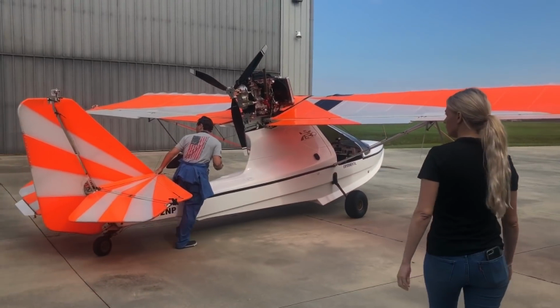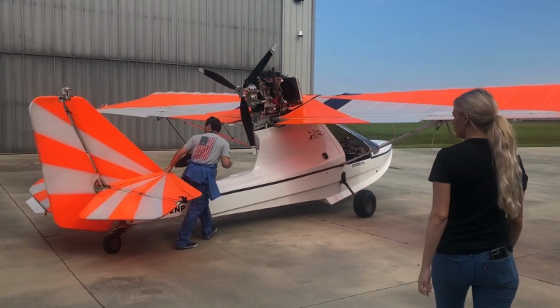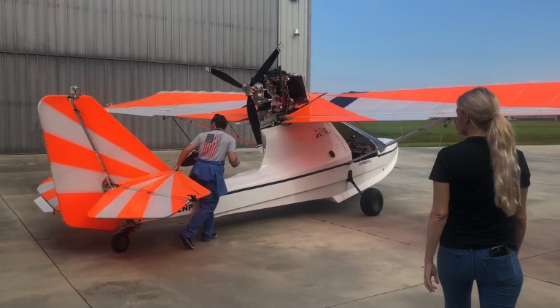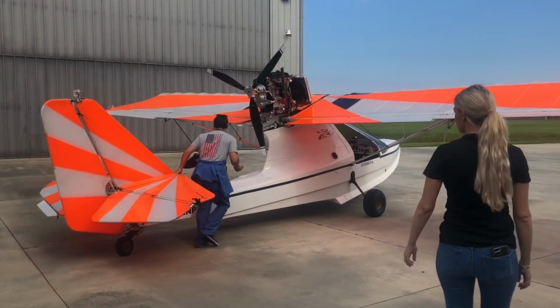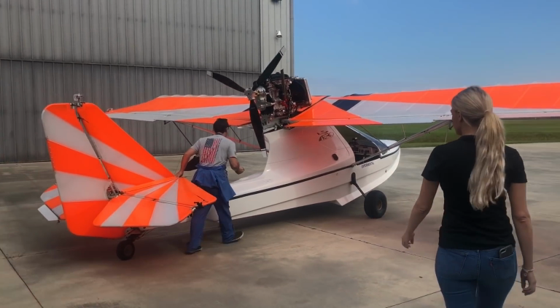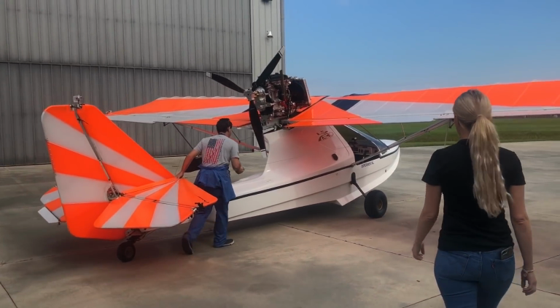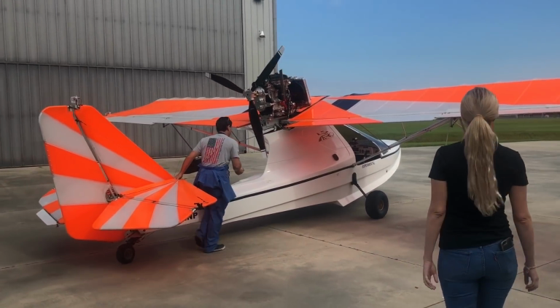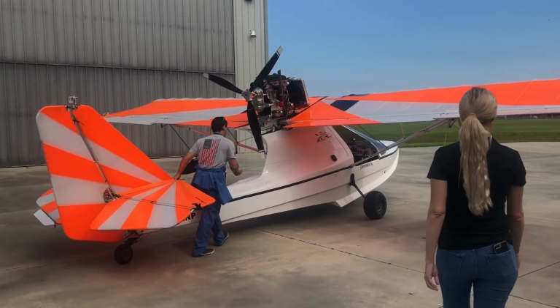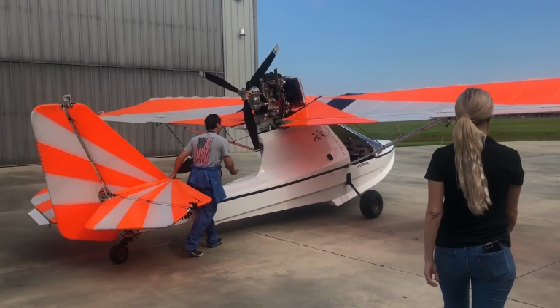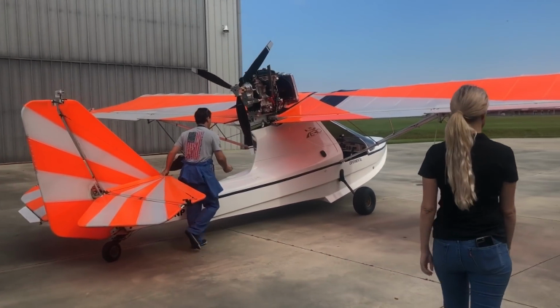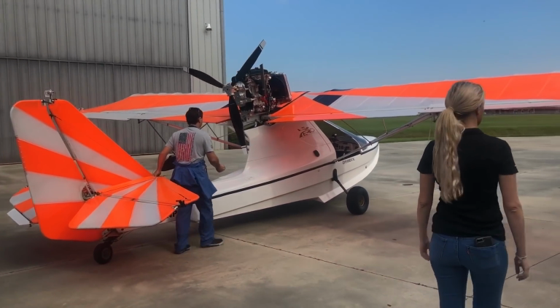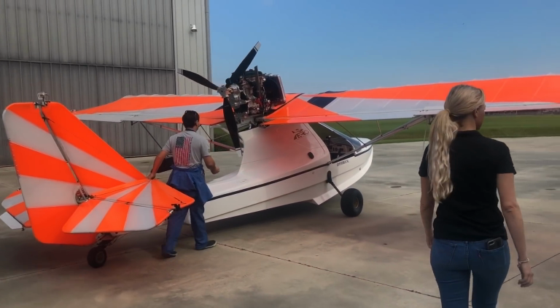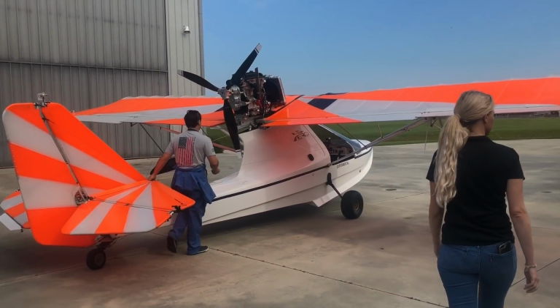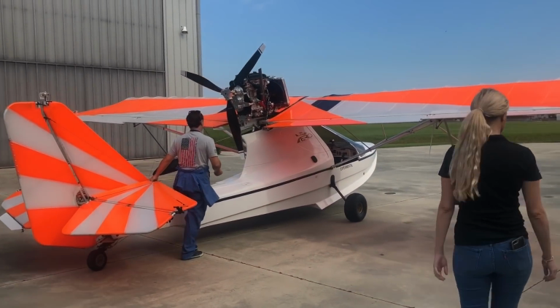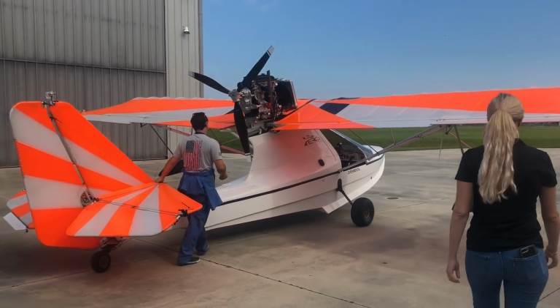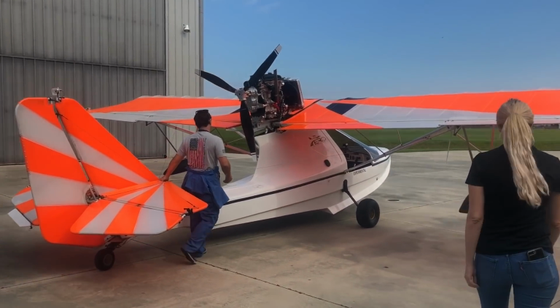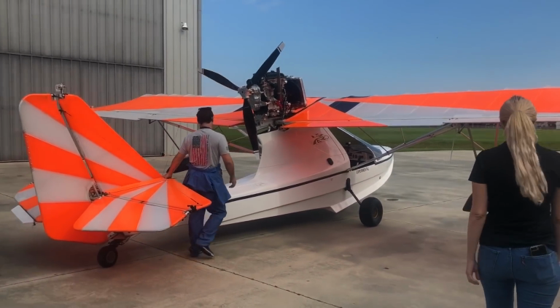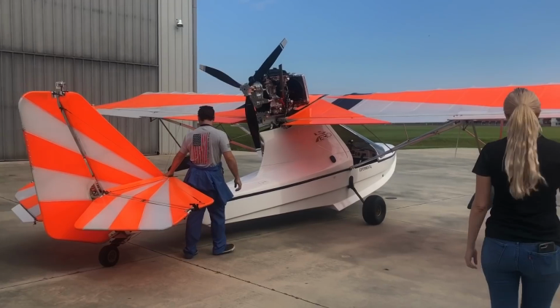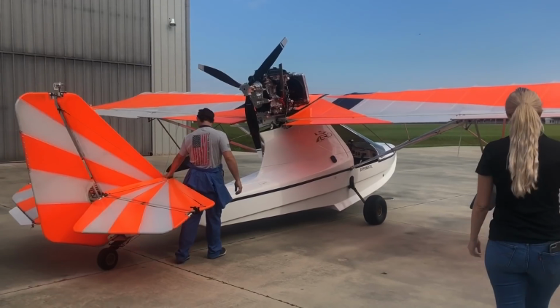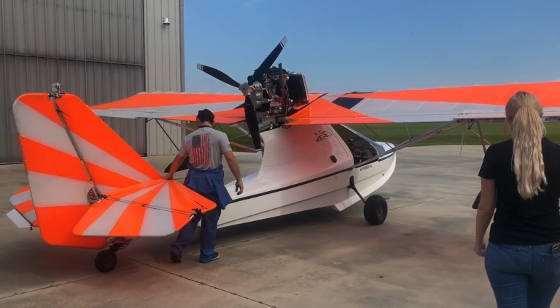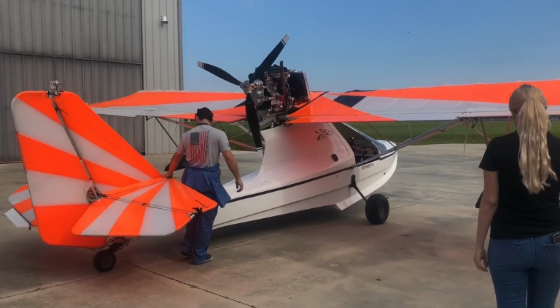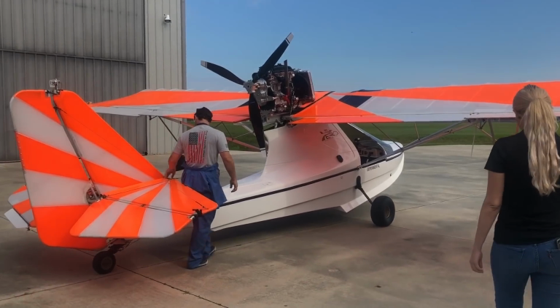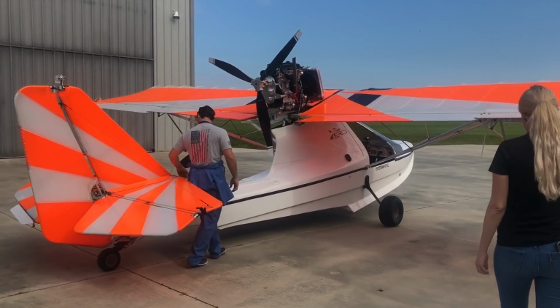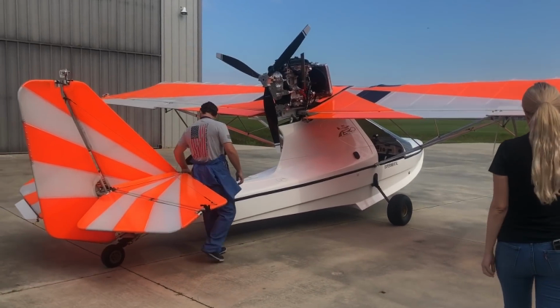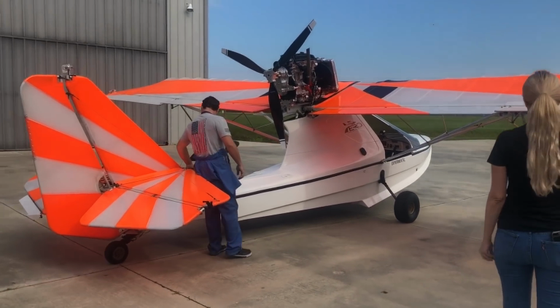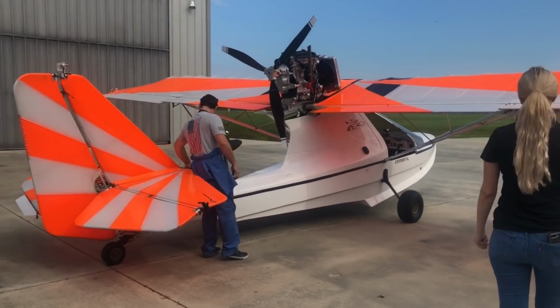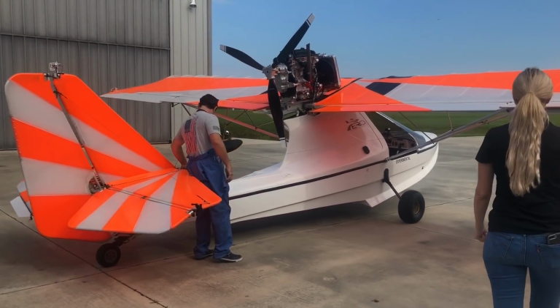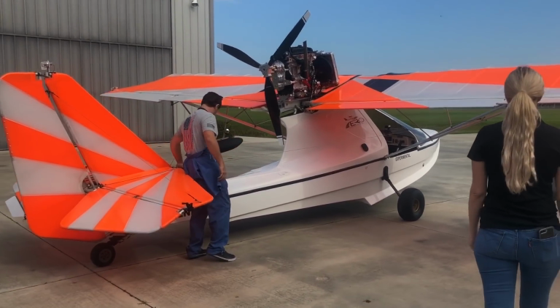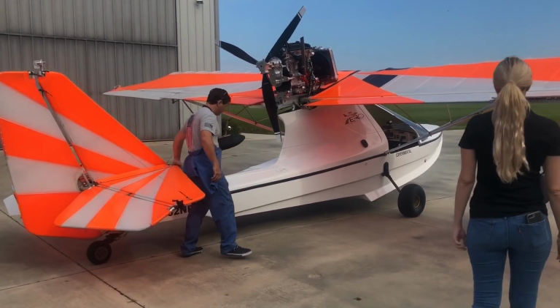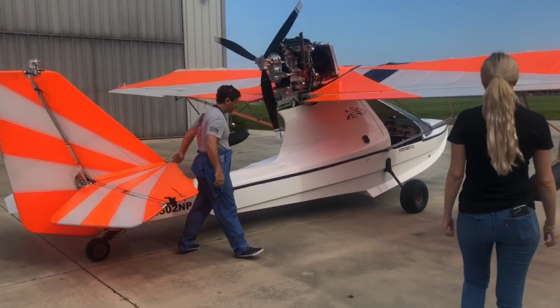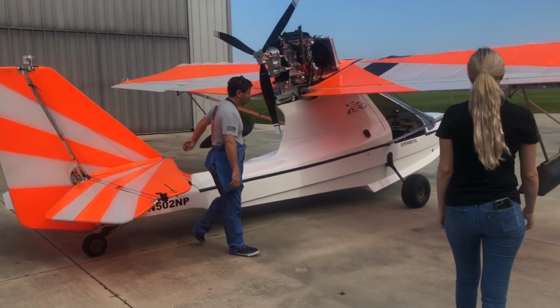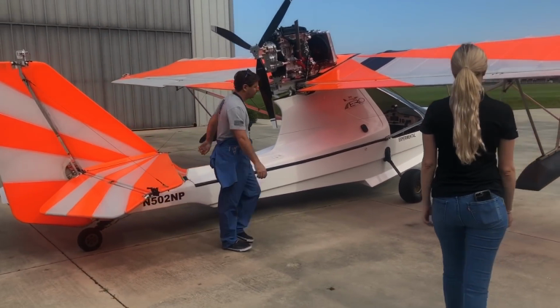Alex going up with Alyssa at Viking, going to do a morning flight here in Belan, Florida.